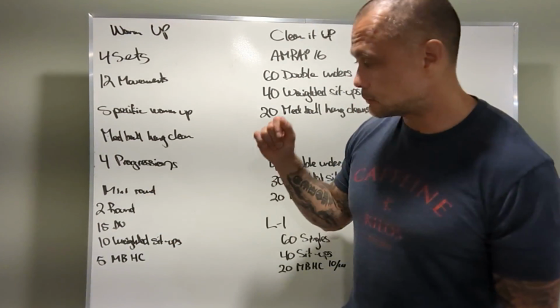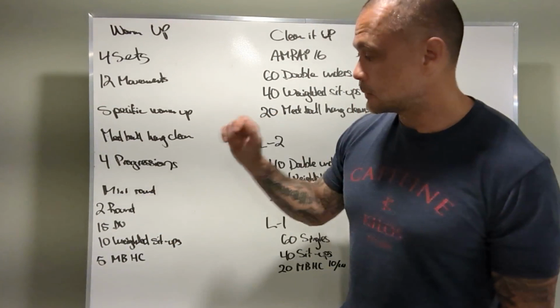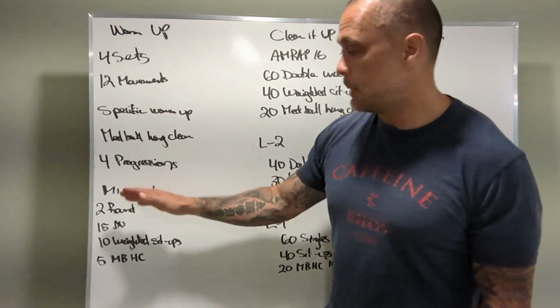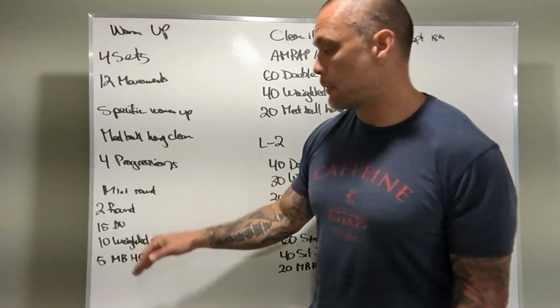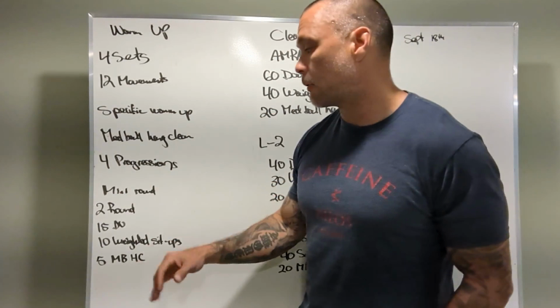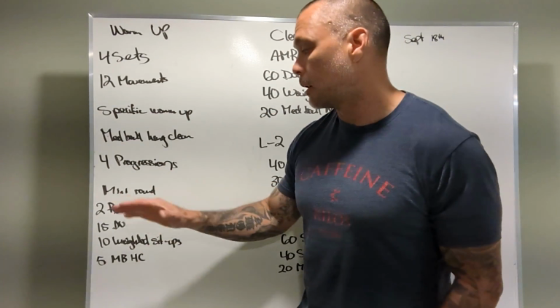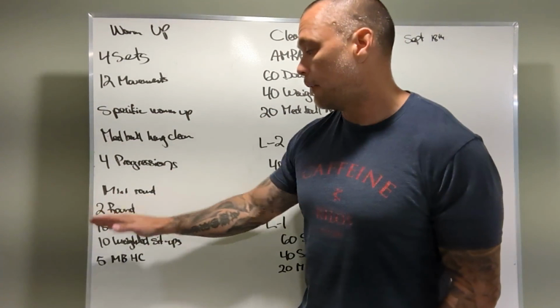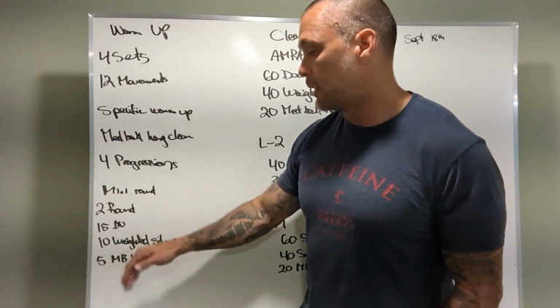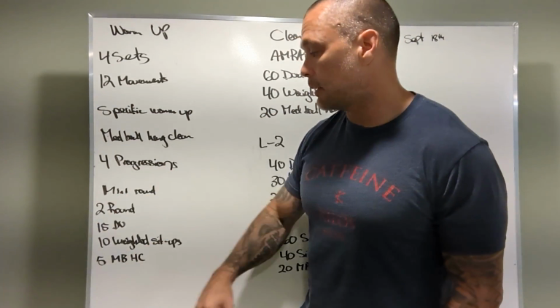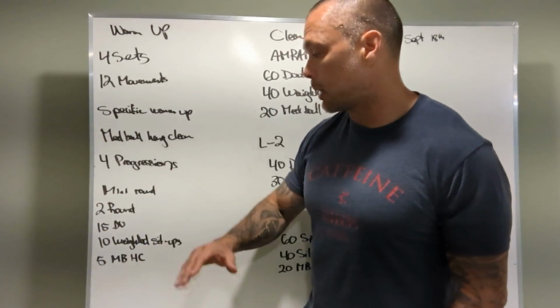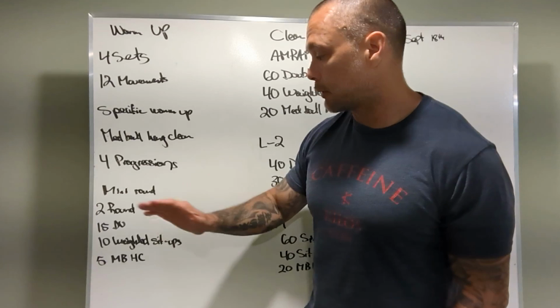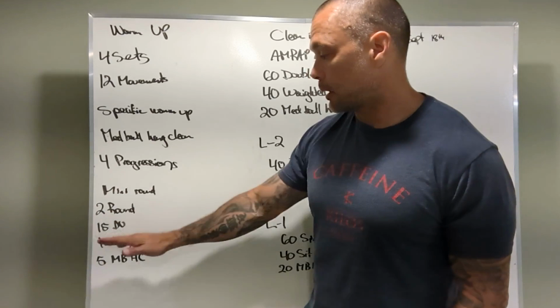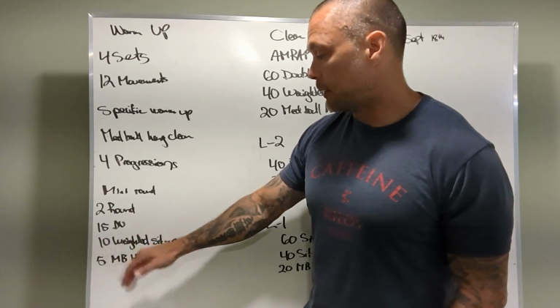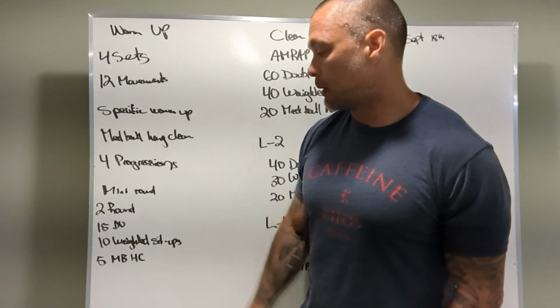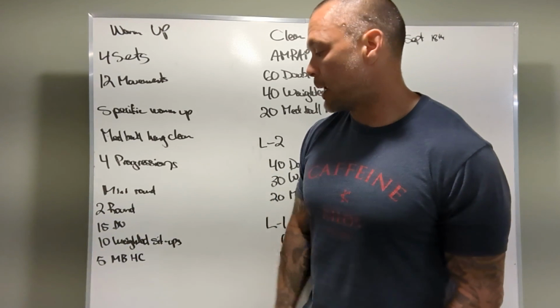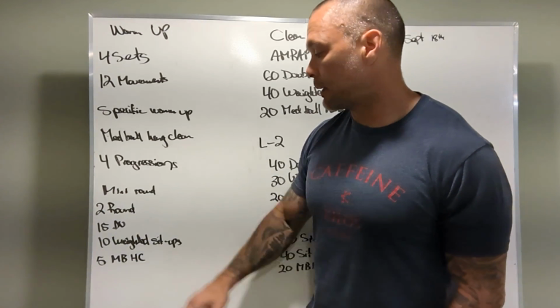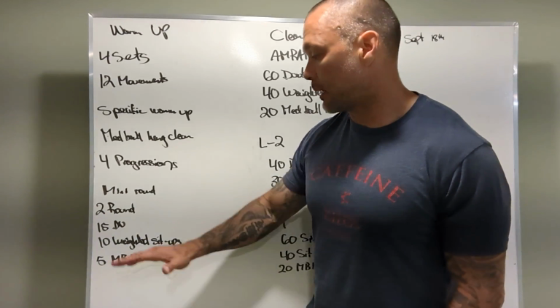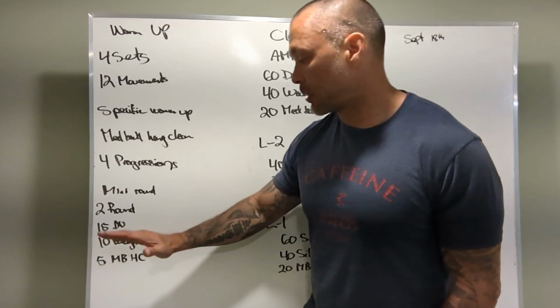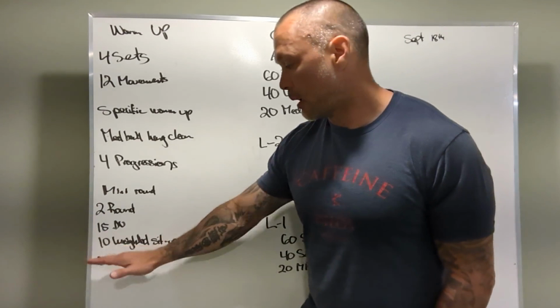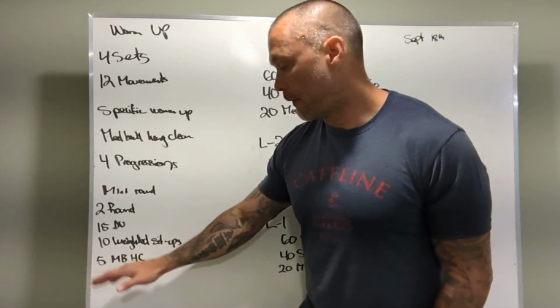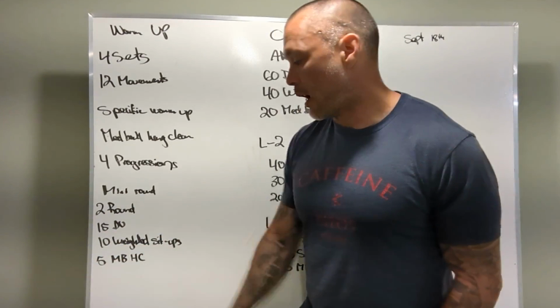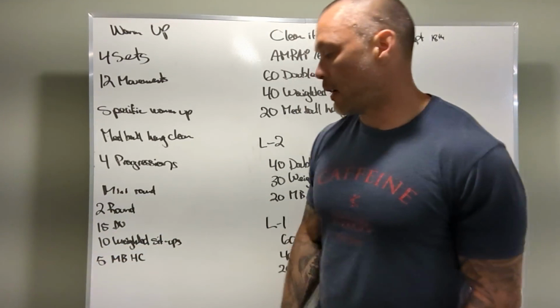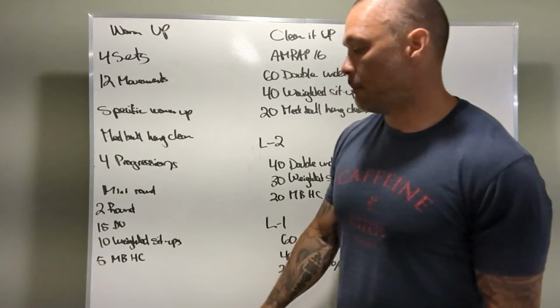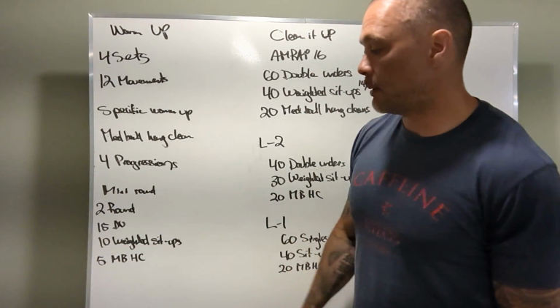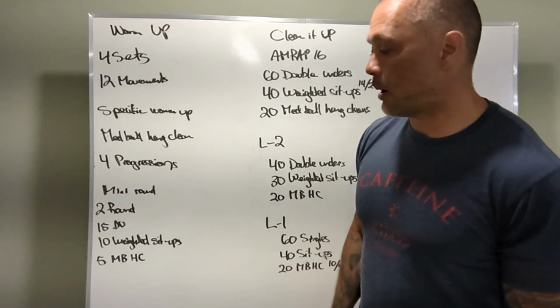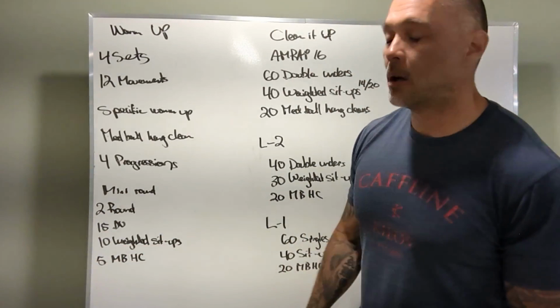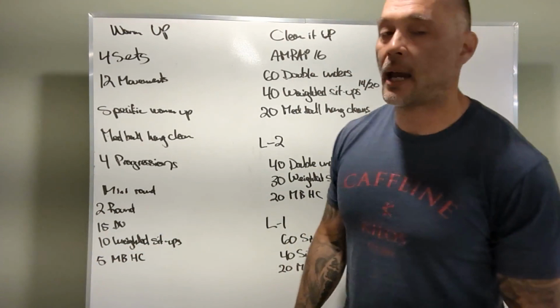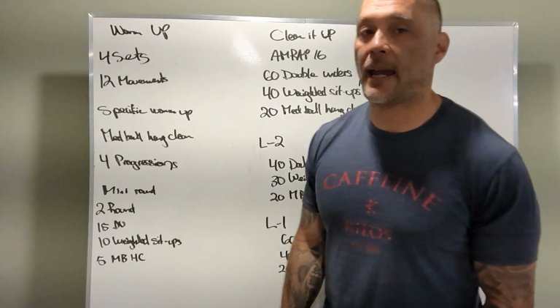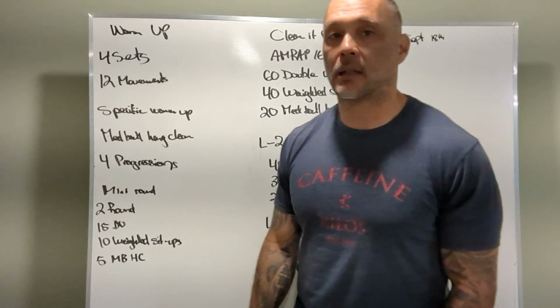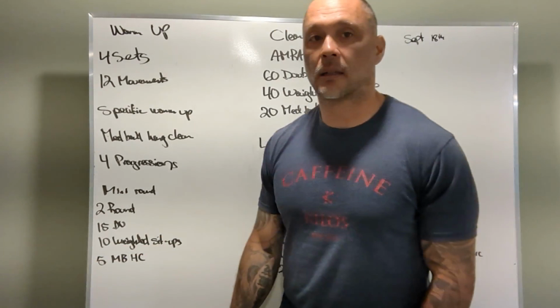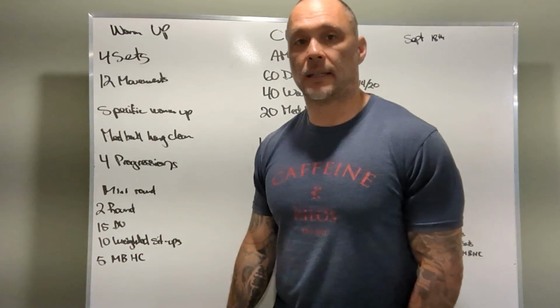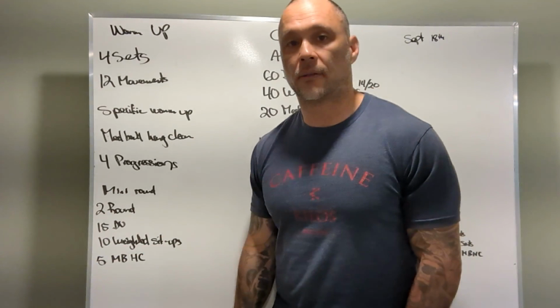Mini rounds: fifteen double unders, ten weighted sit-ups, five med ball hang cleans.